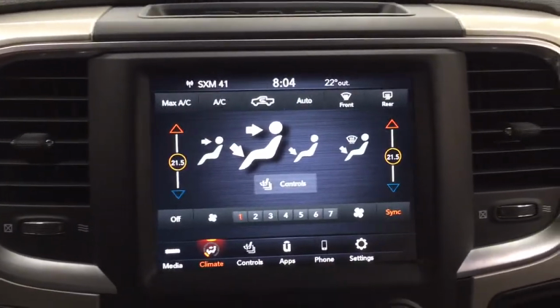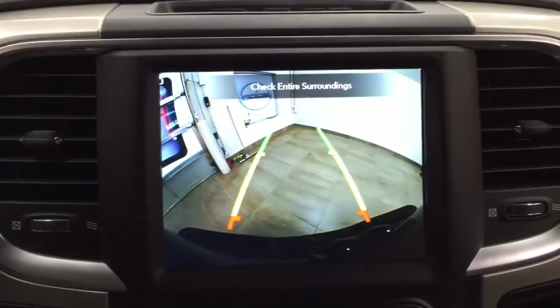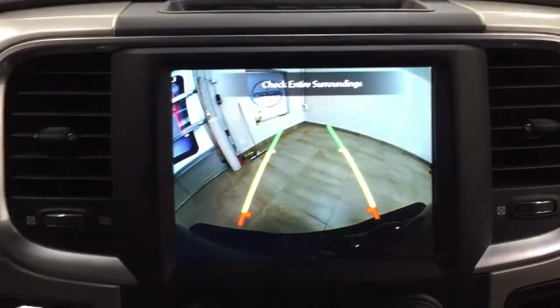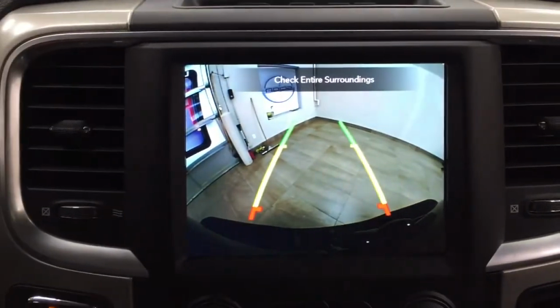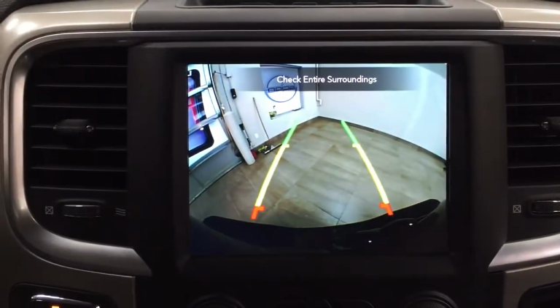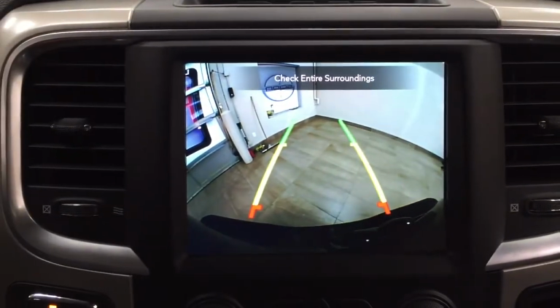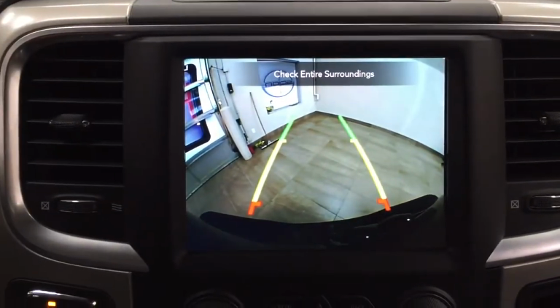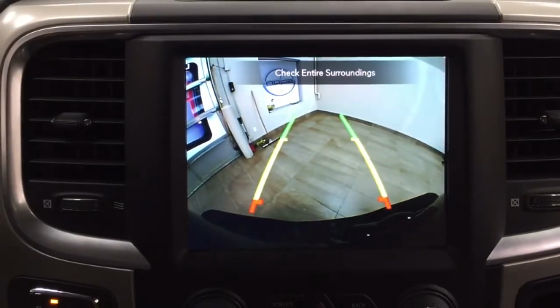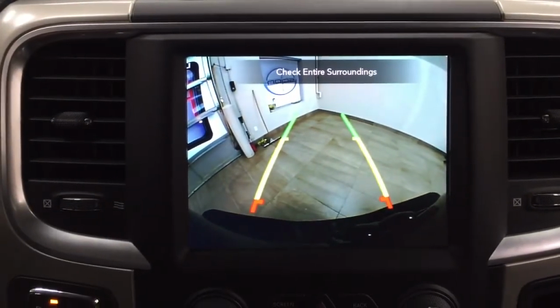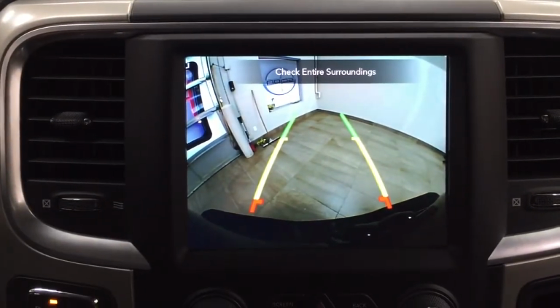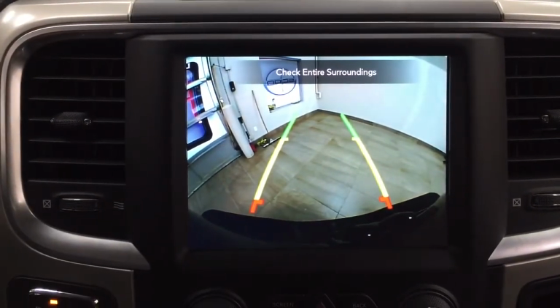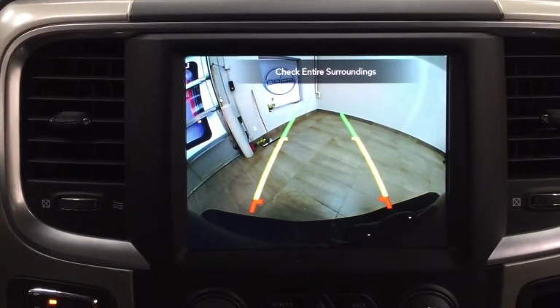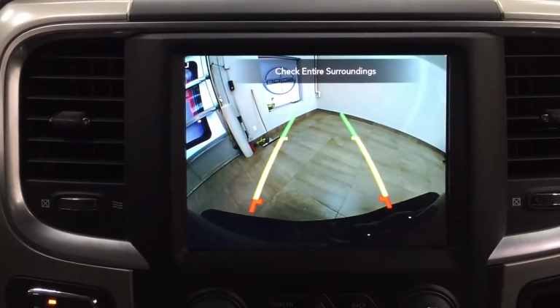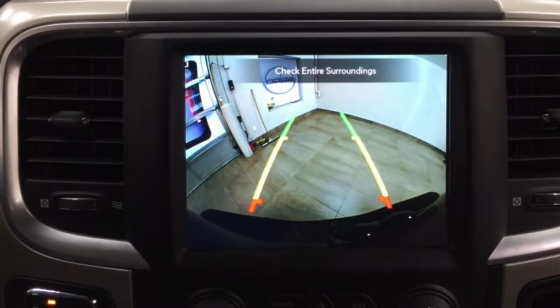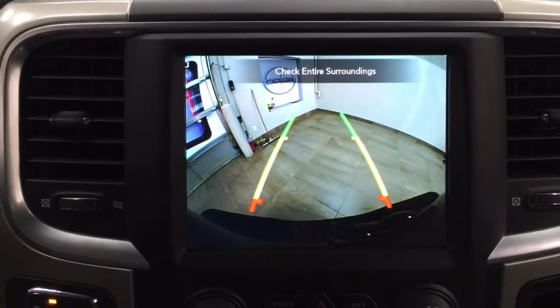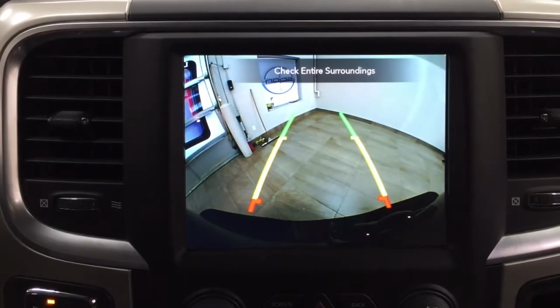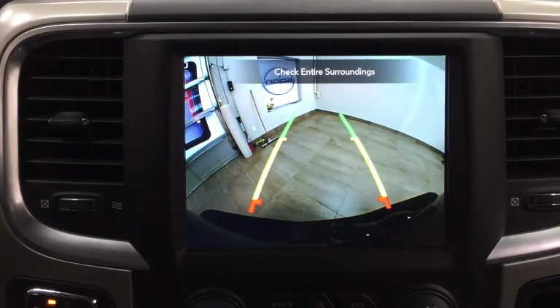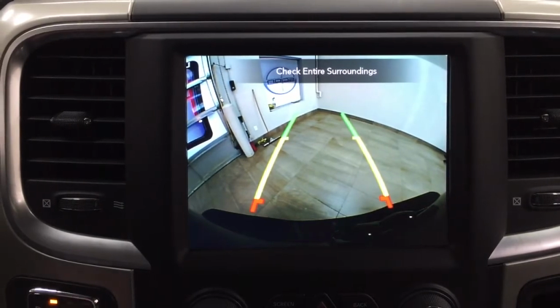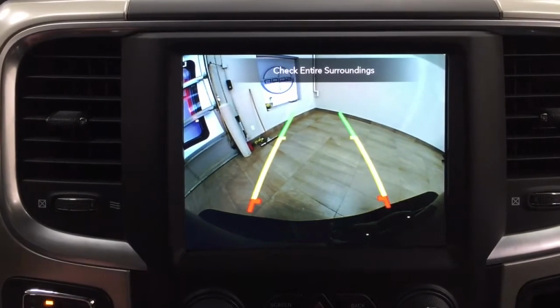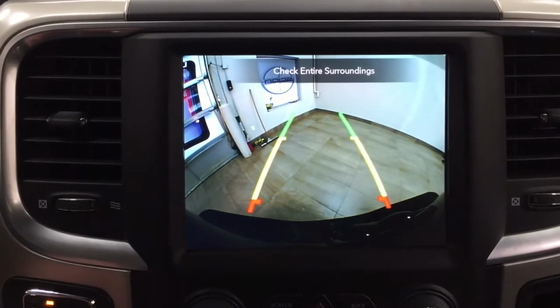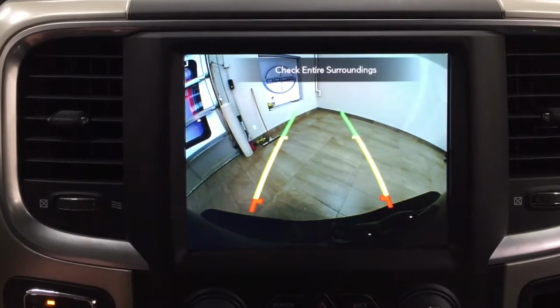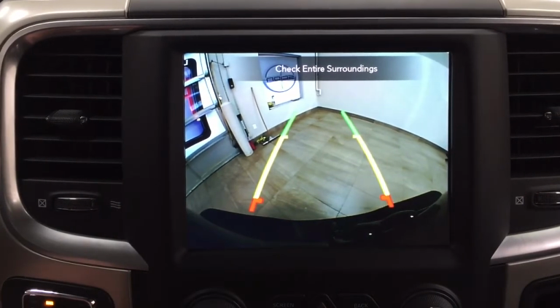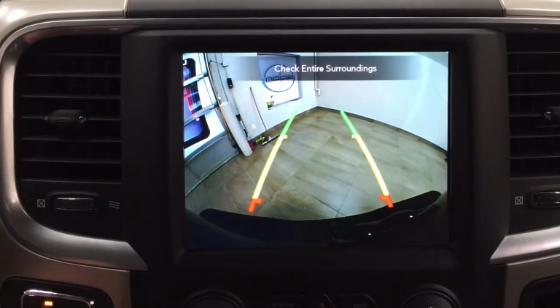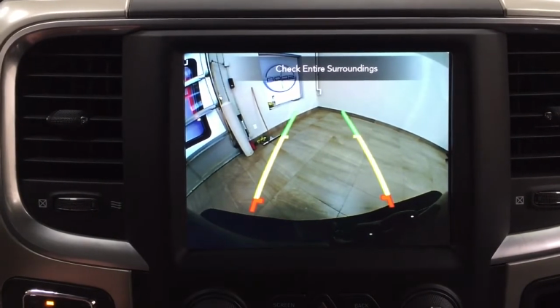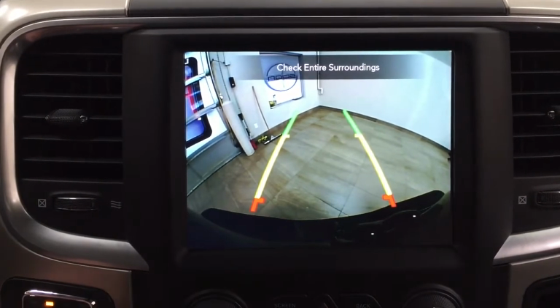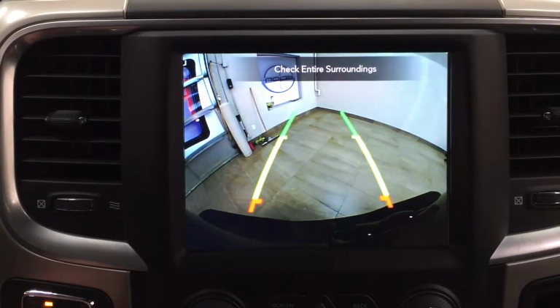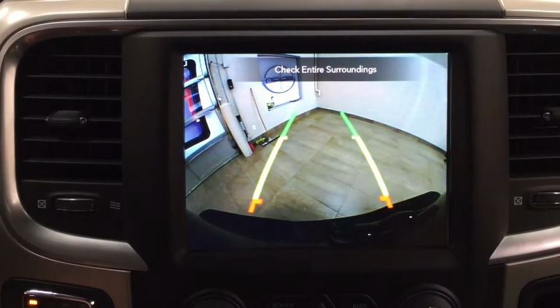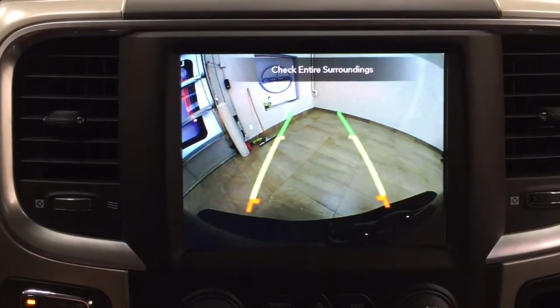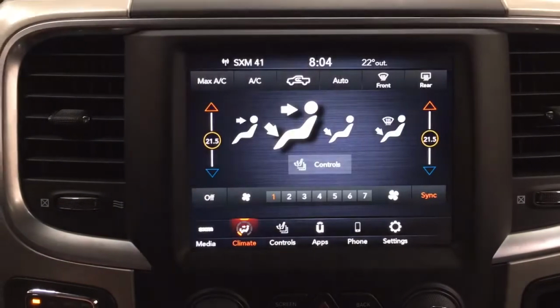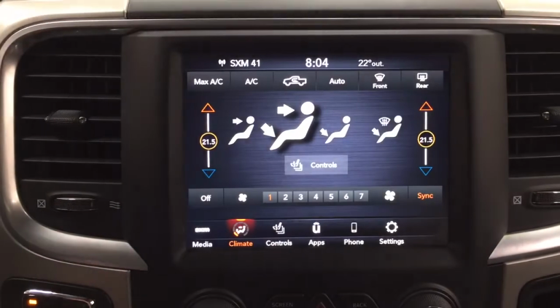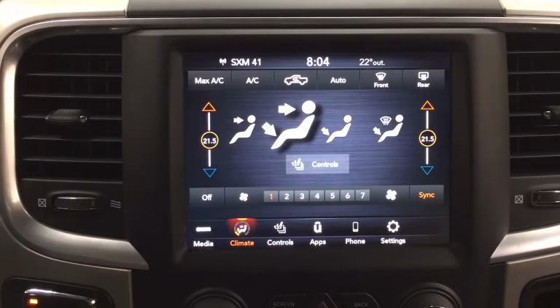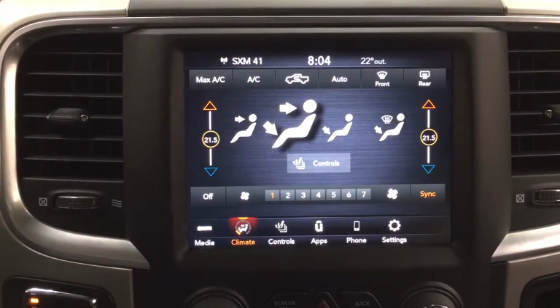As you can see, you have those nice guiding lines making things much easier for you when you back into a stall.